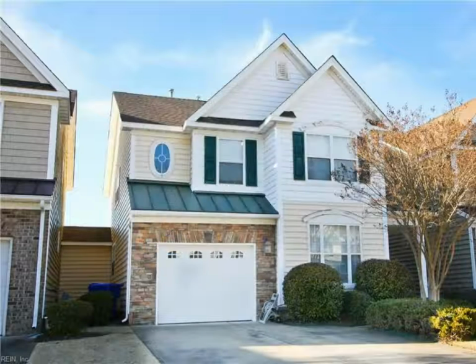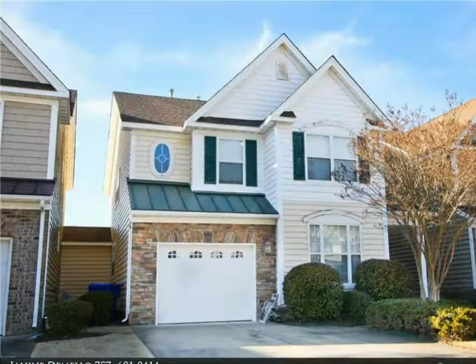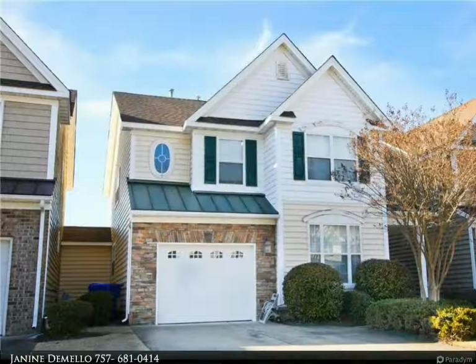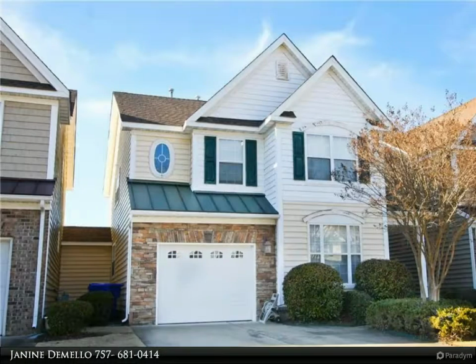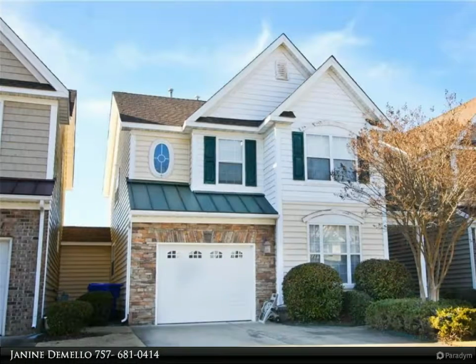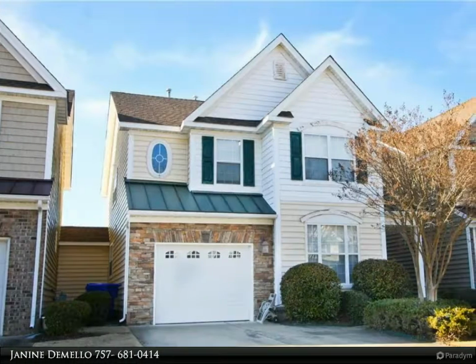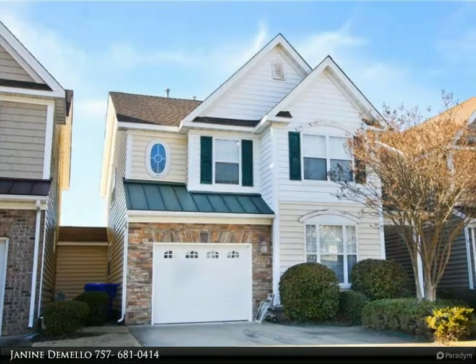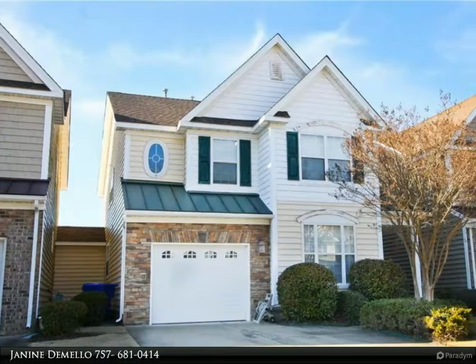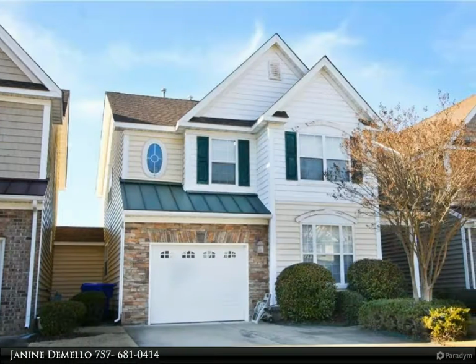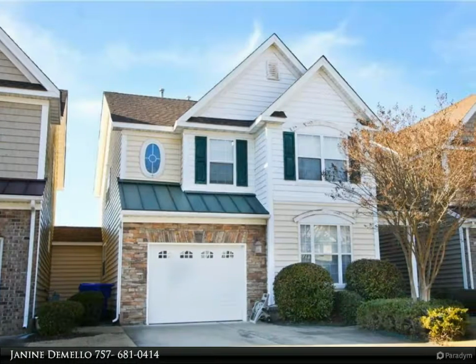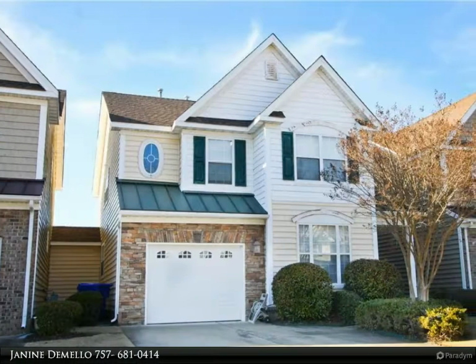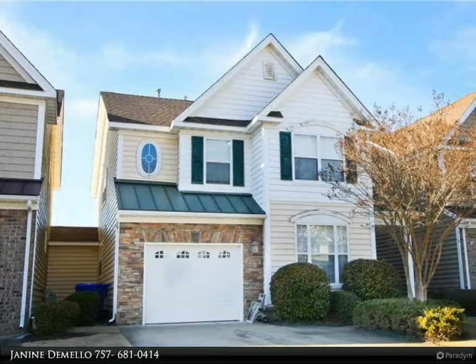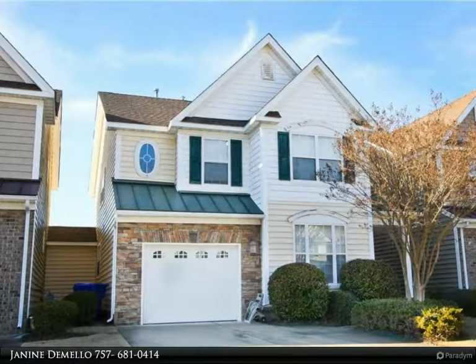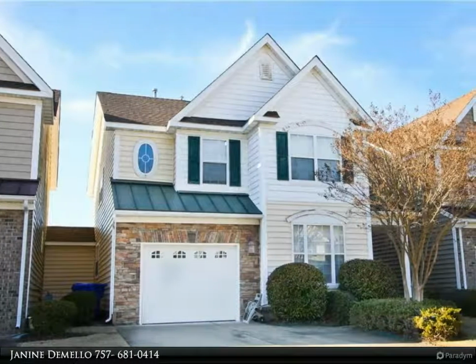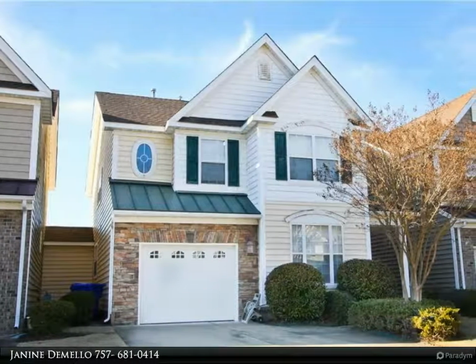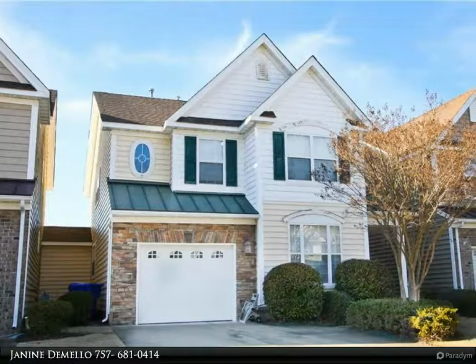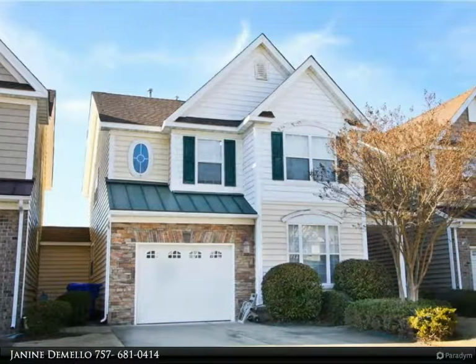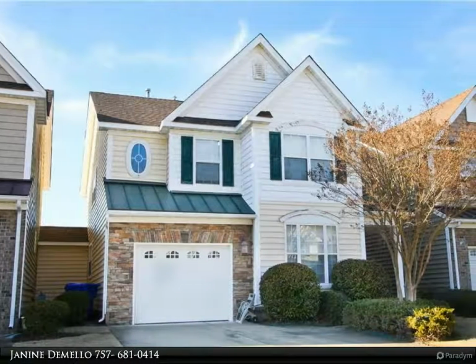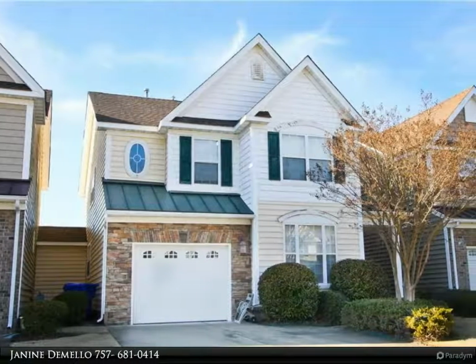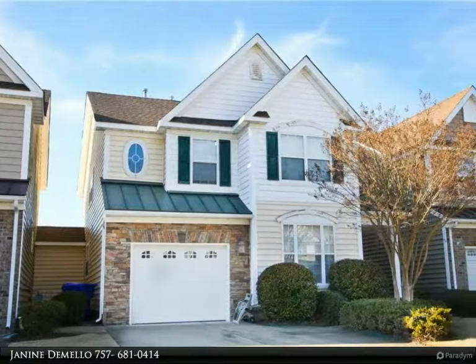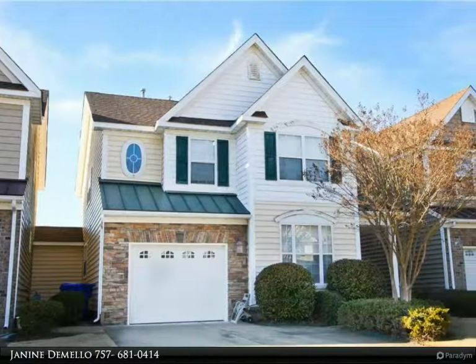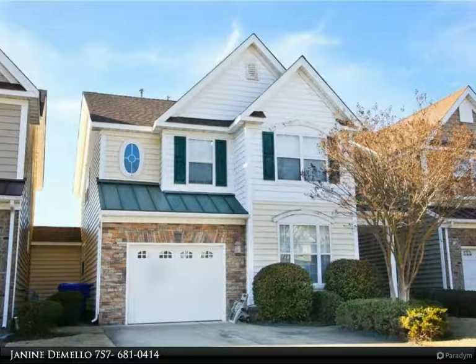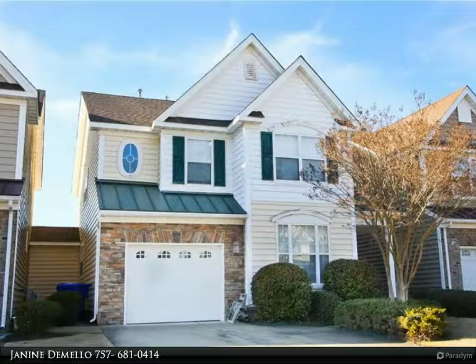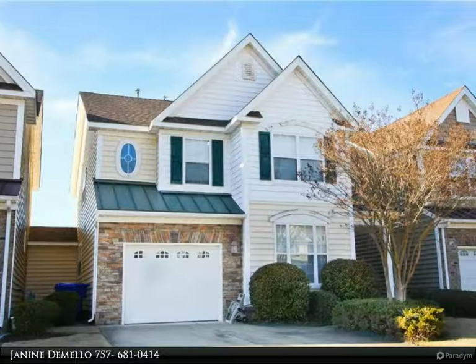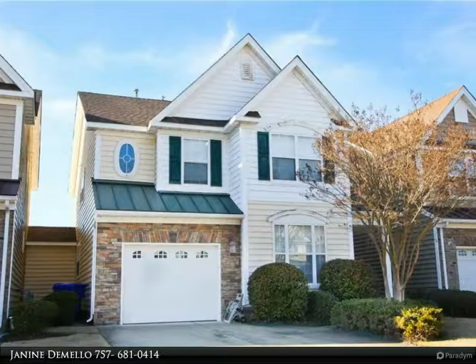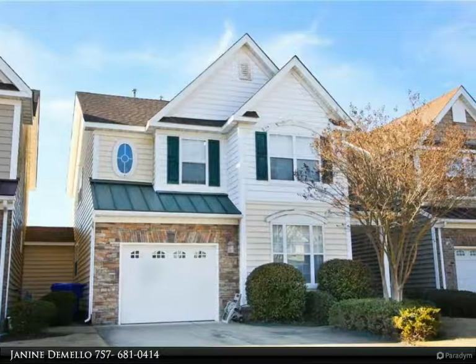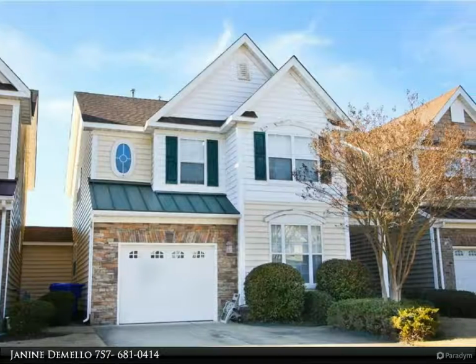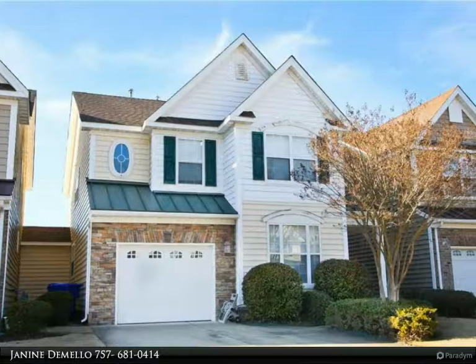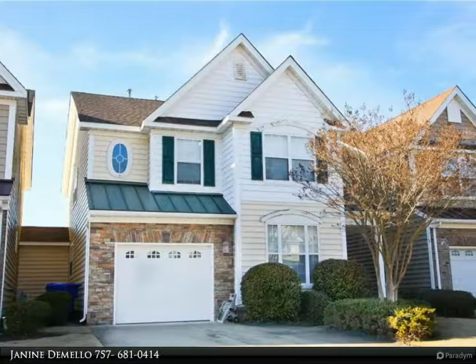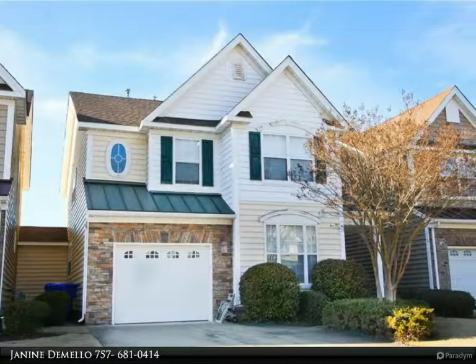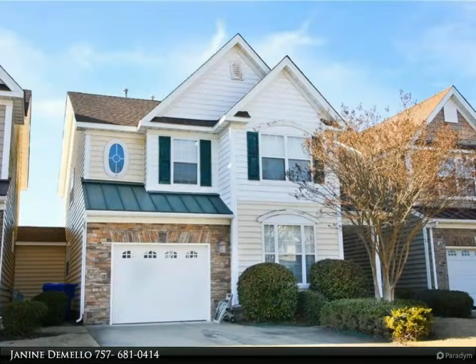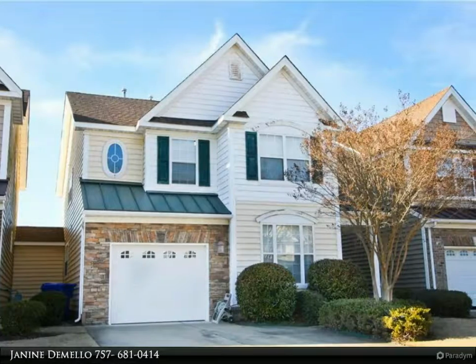This Berkshire Hathaway Home Services Towne Realty property video is presented by Janine DeMello.